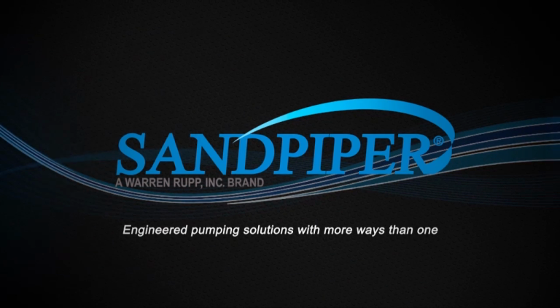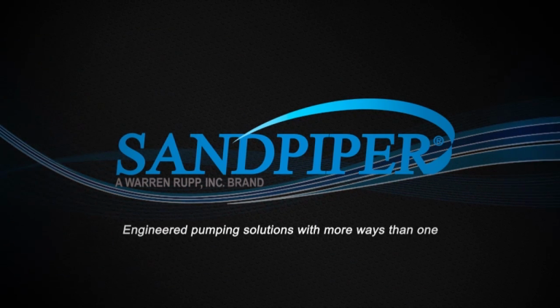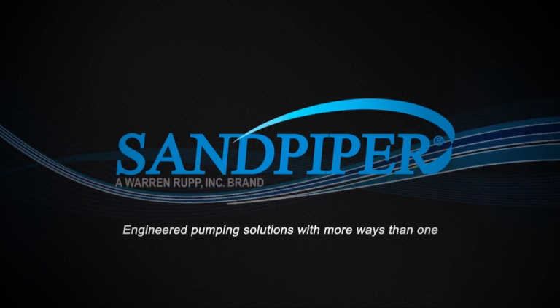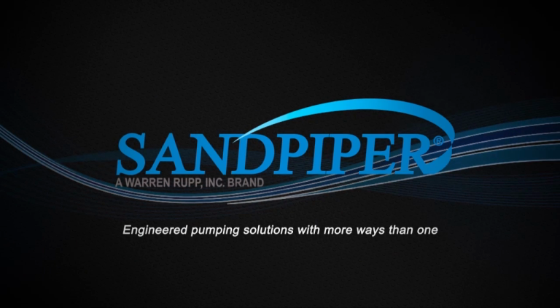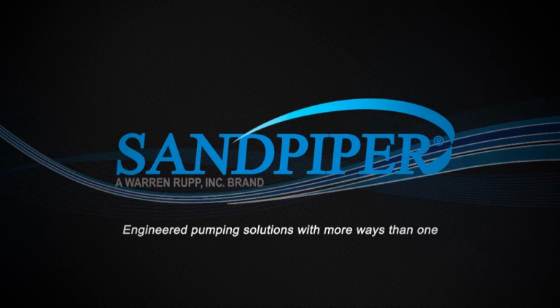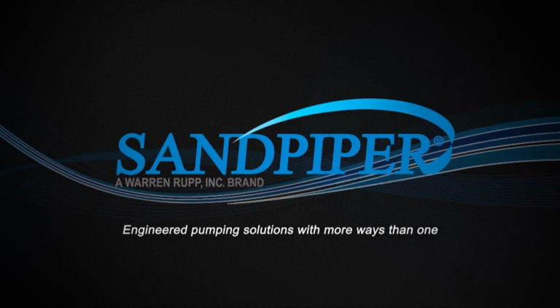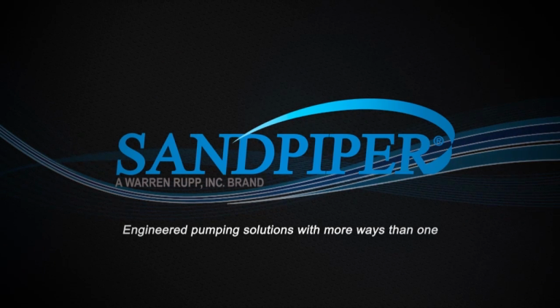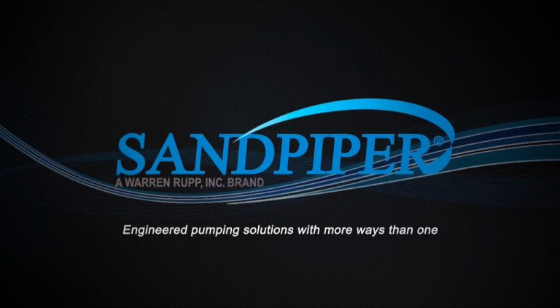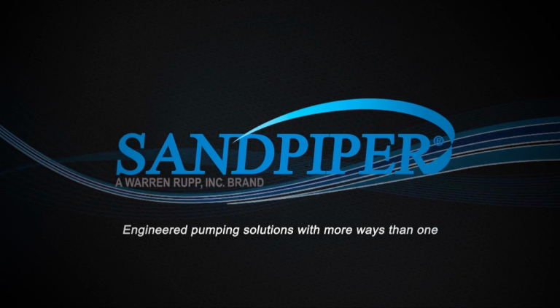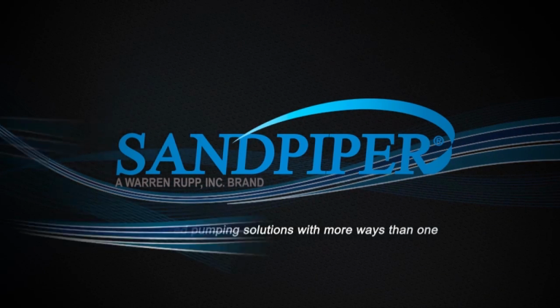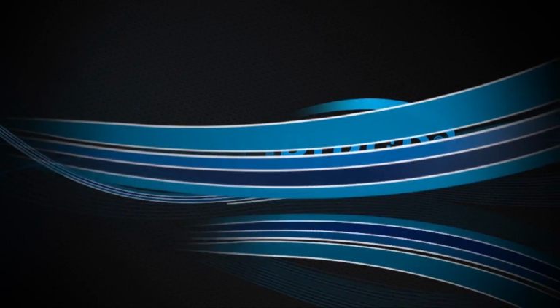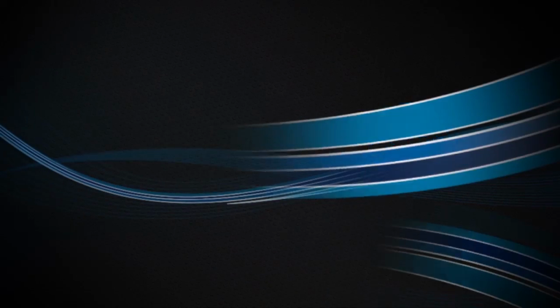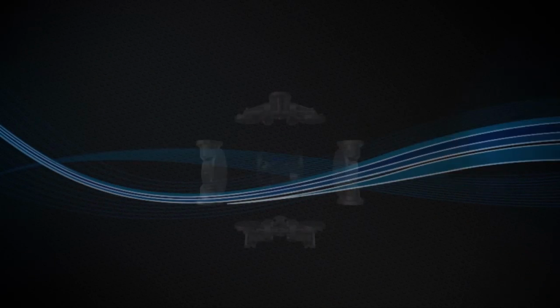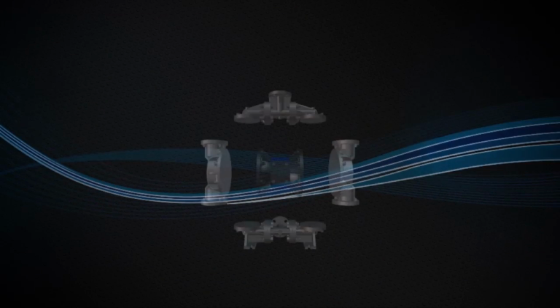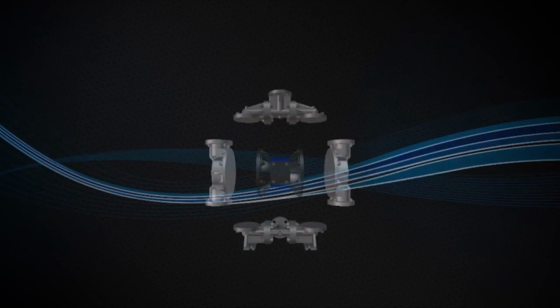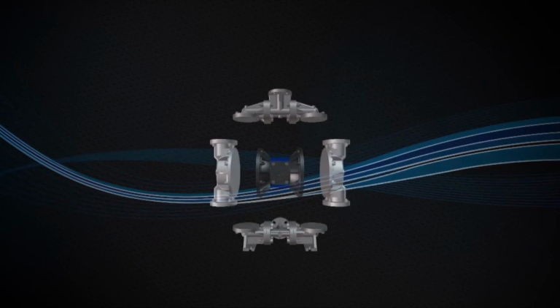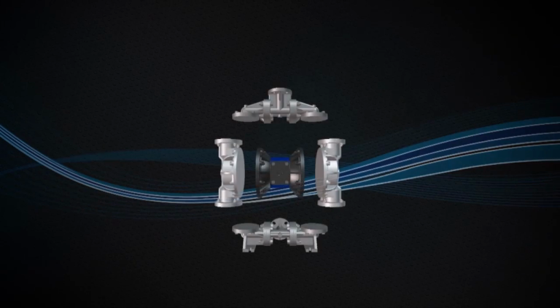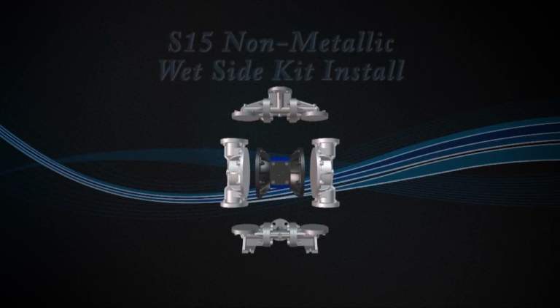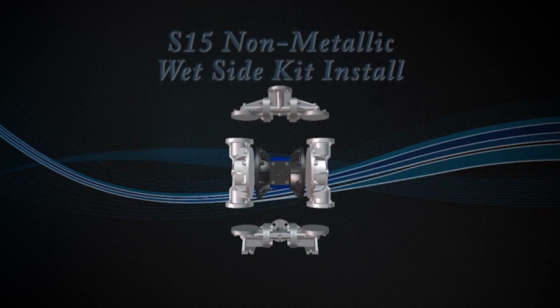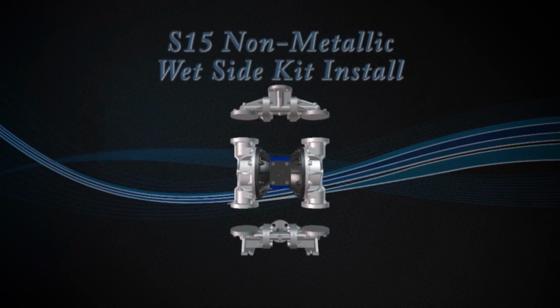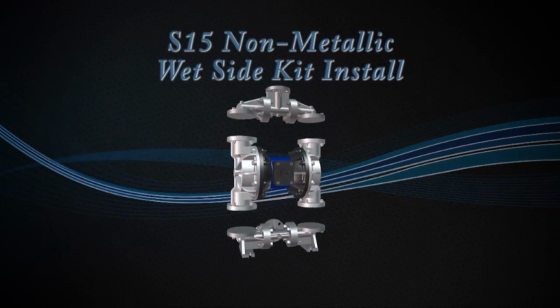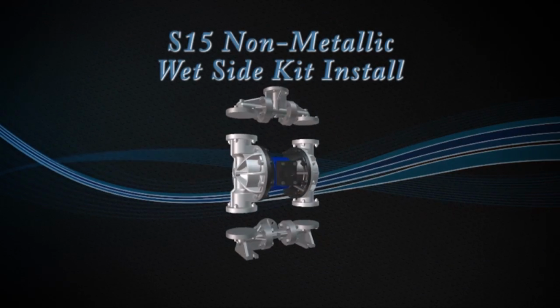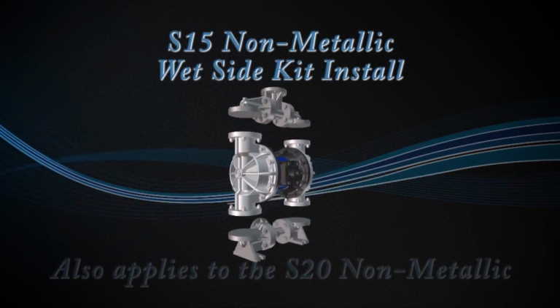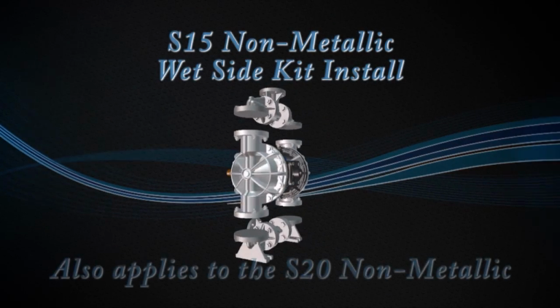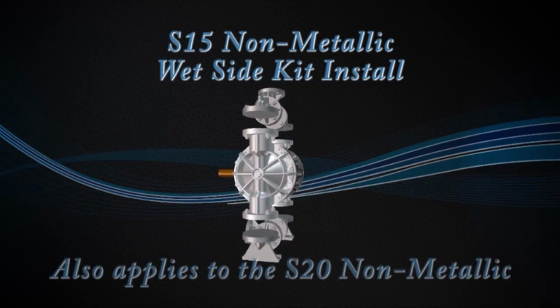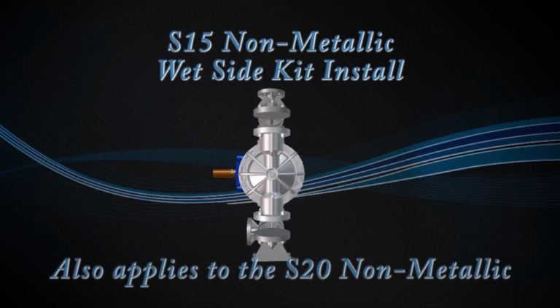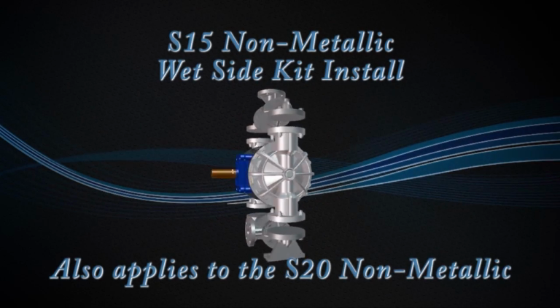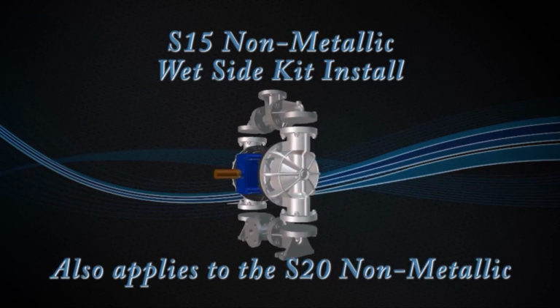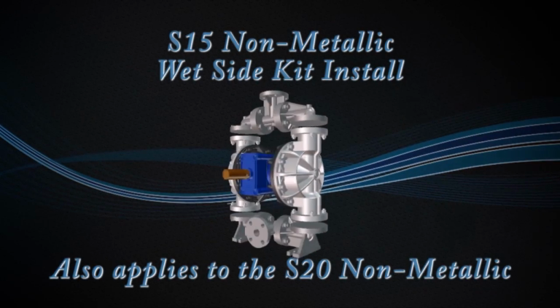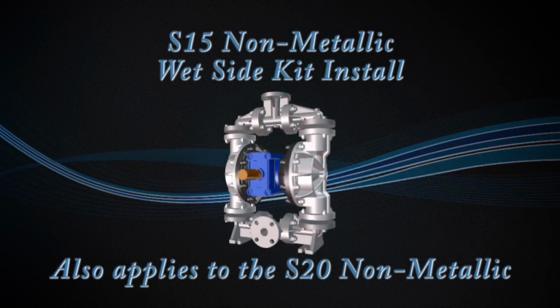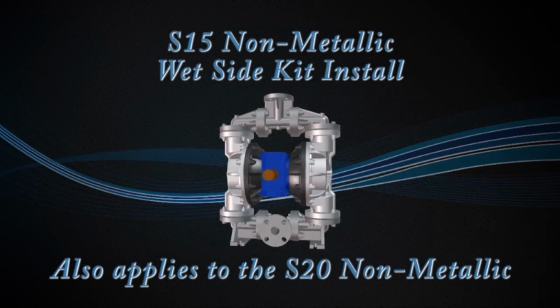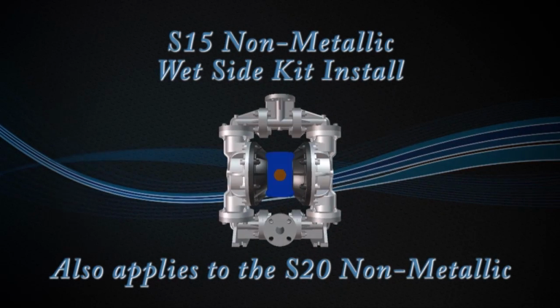Hi, I'm Joe O'Connell from Sandpiper Pump. Today we're going to show you how to put a wet end kit into our S15 non-metallic.